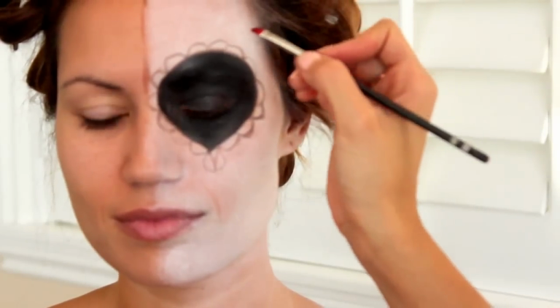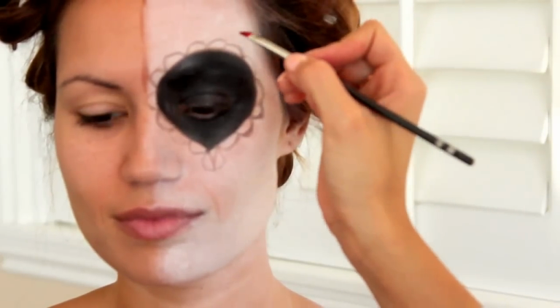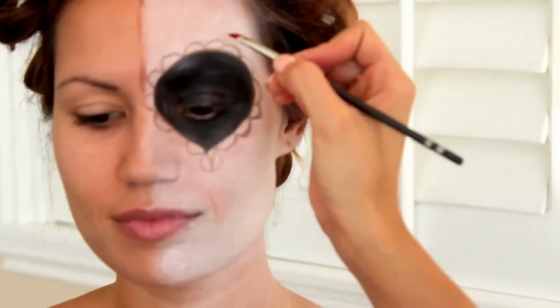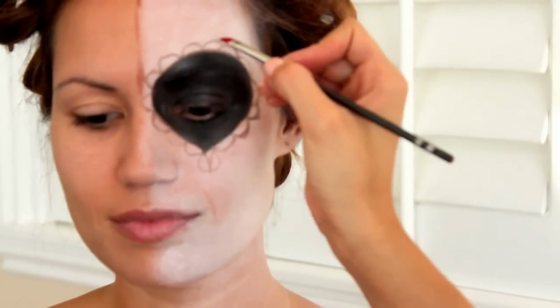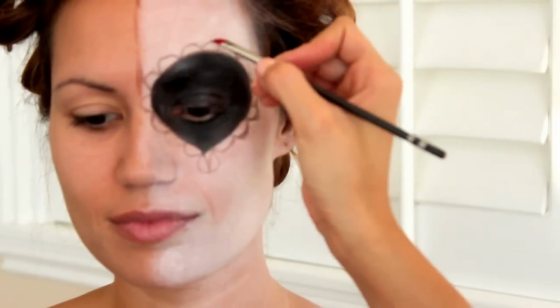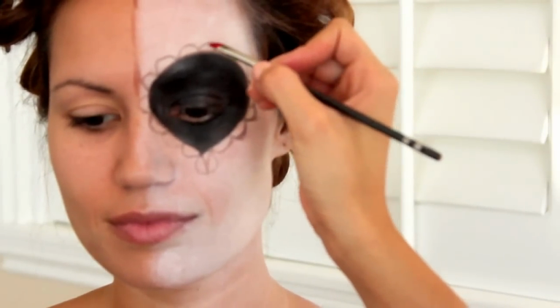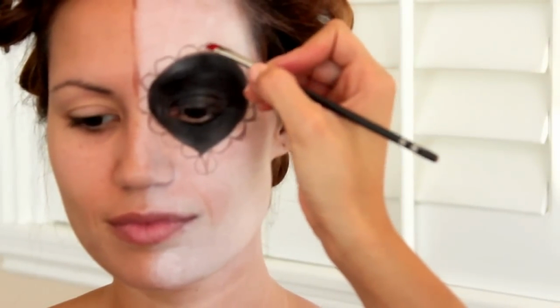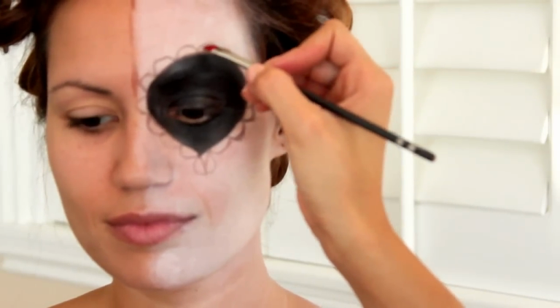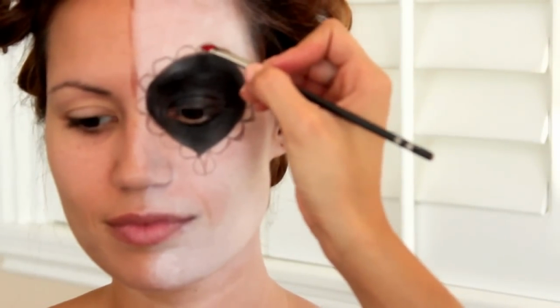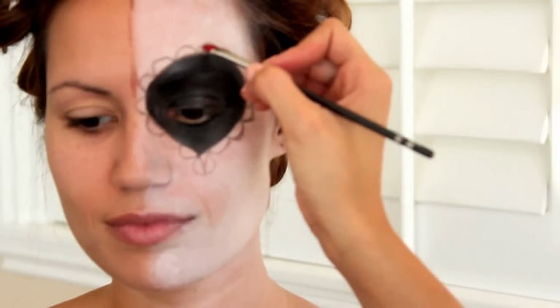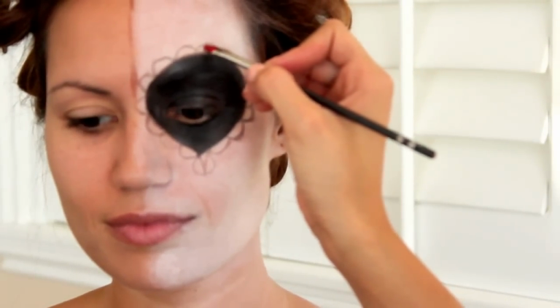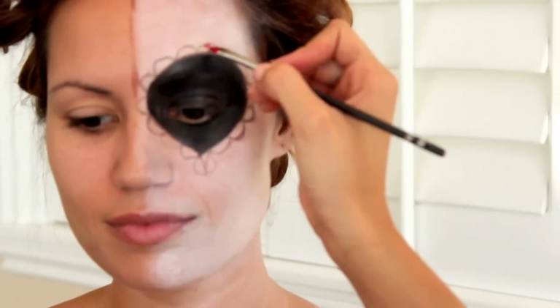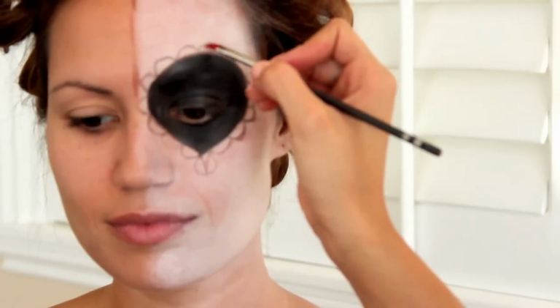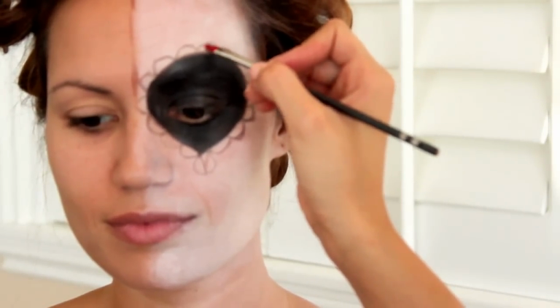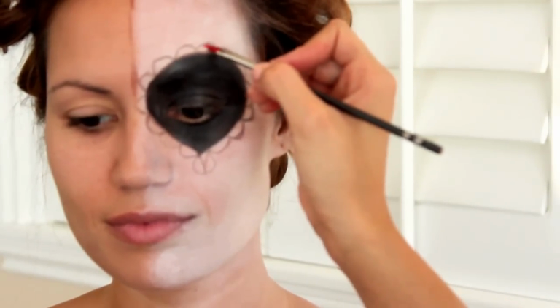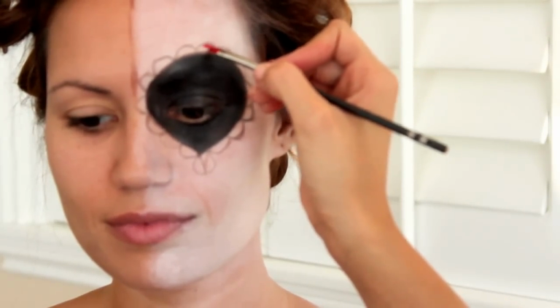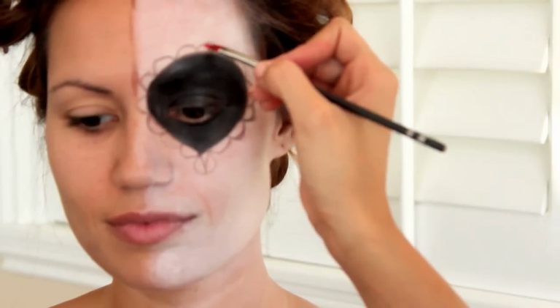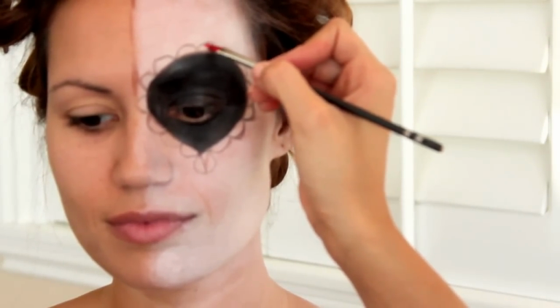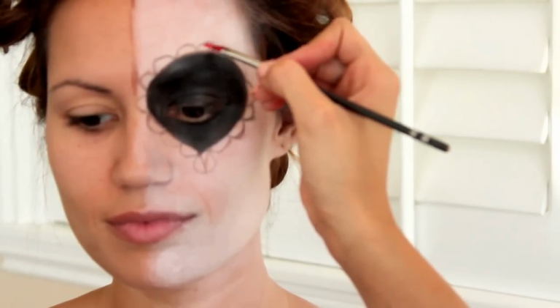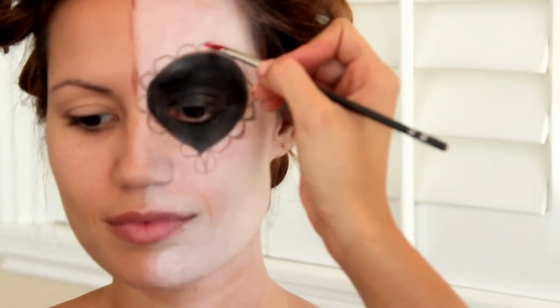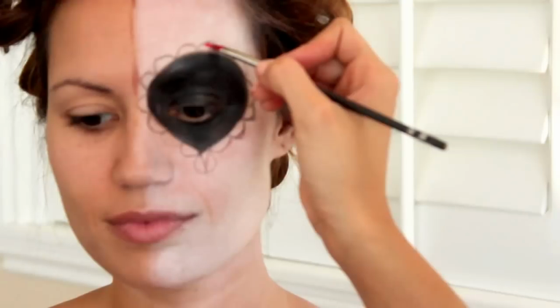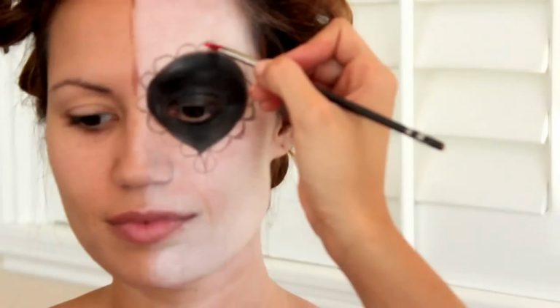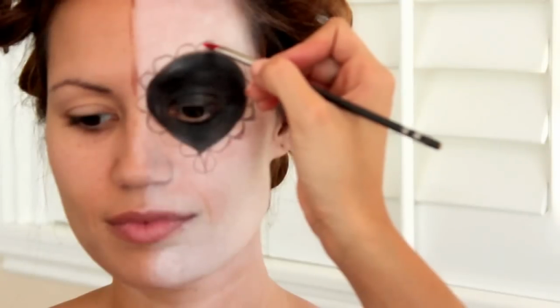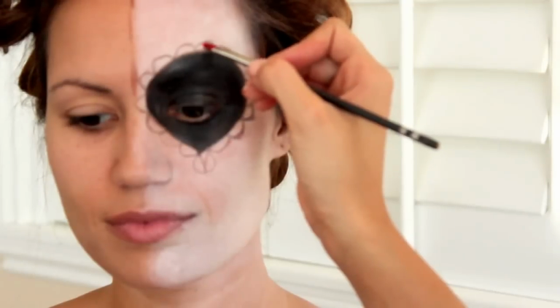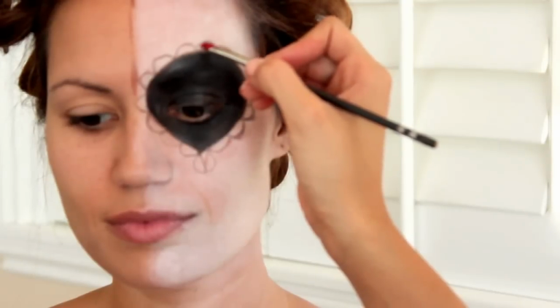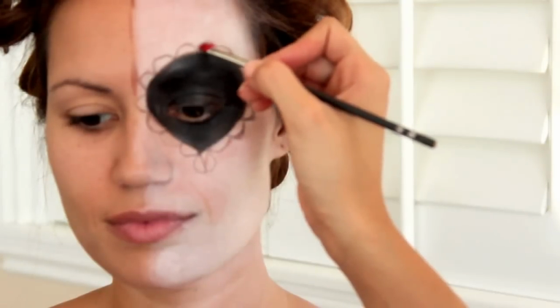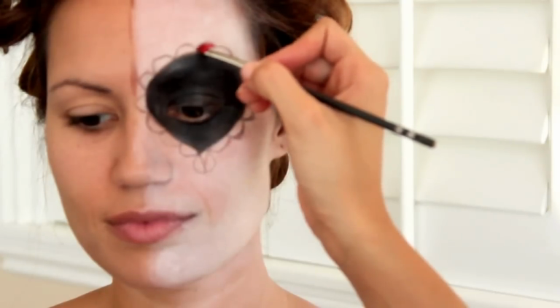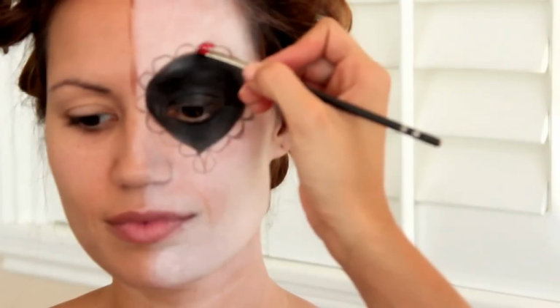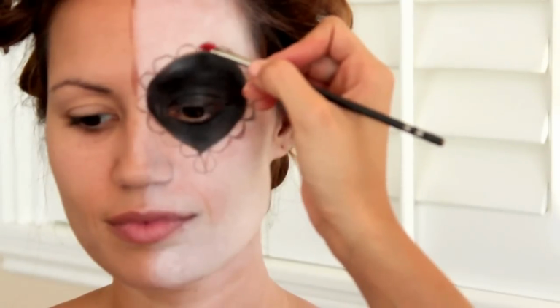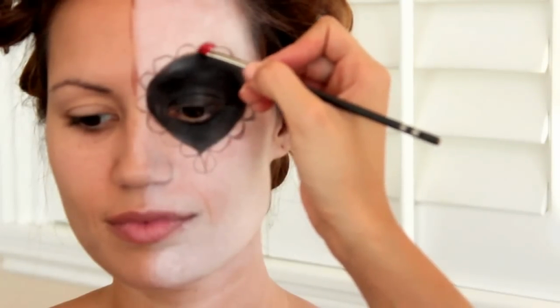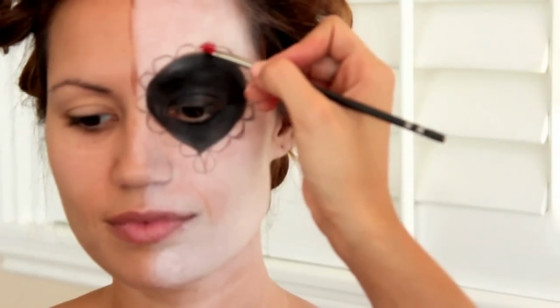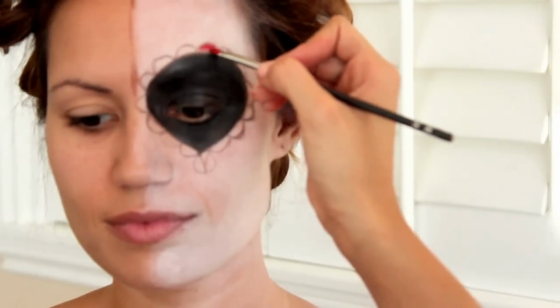She used black paint to fill in that tear shape and now she's using a red paint to fill in the petals.